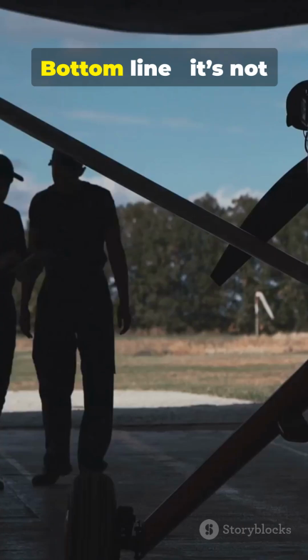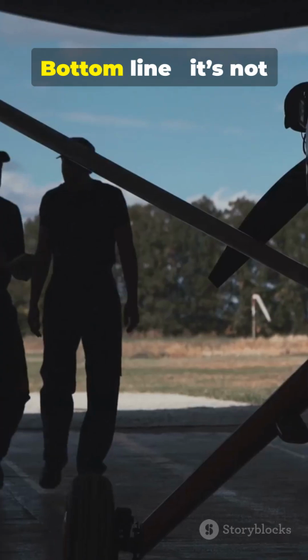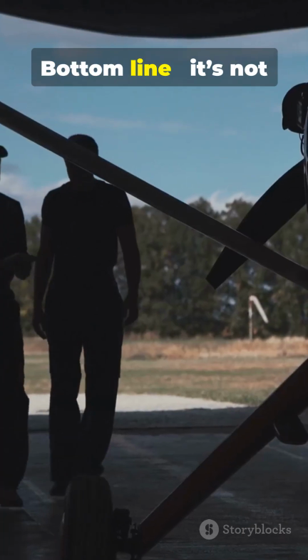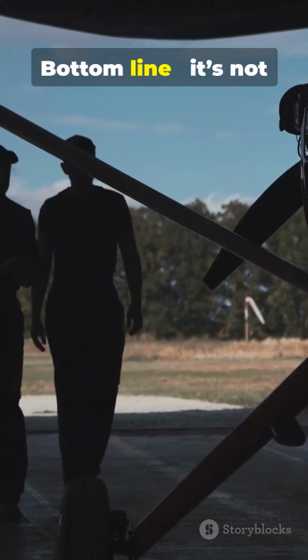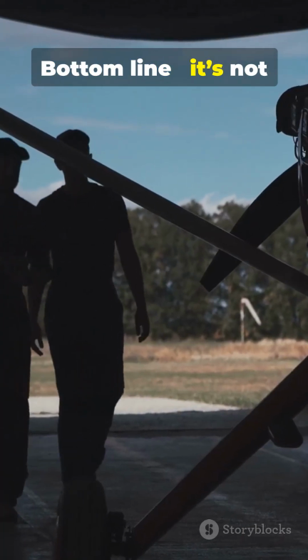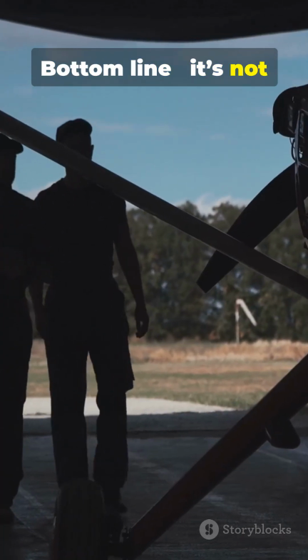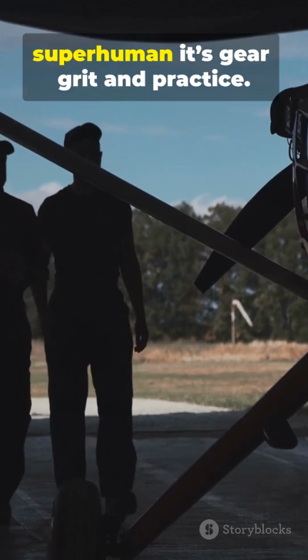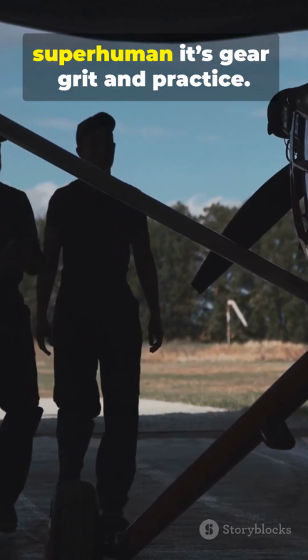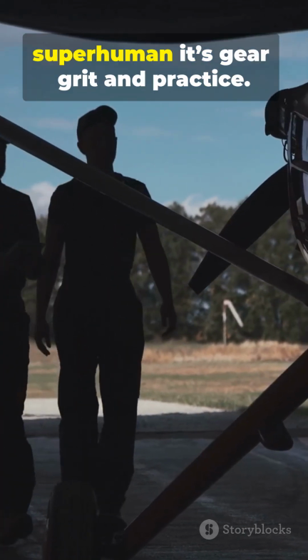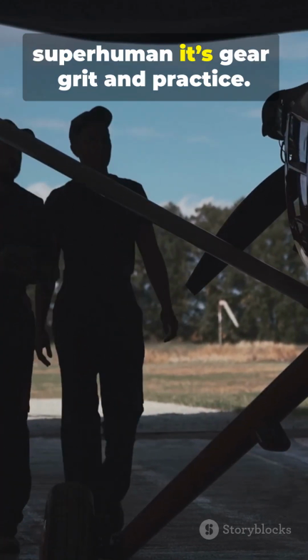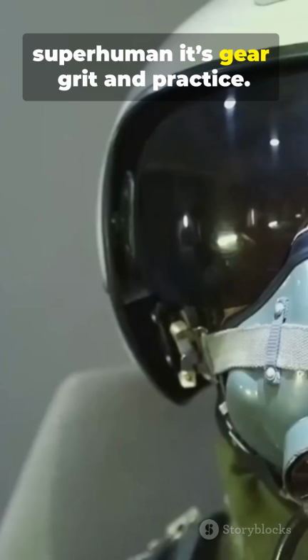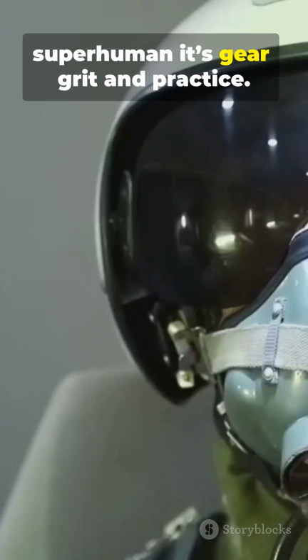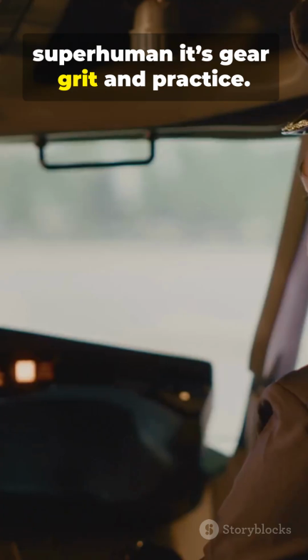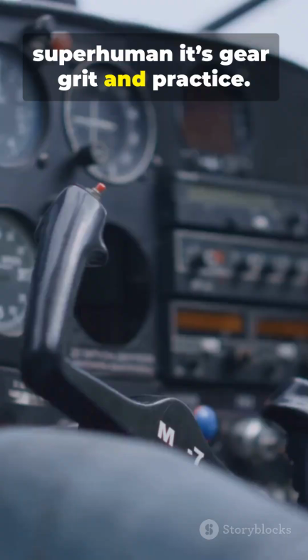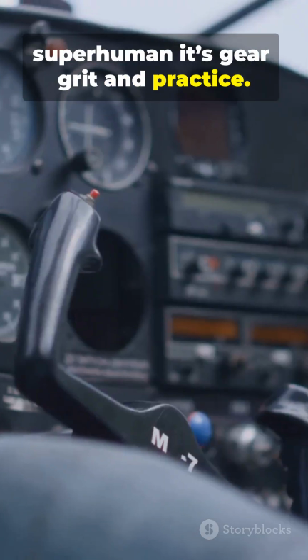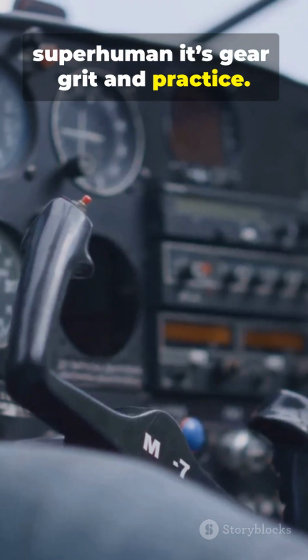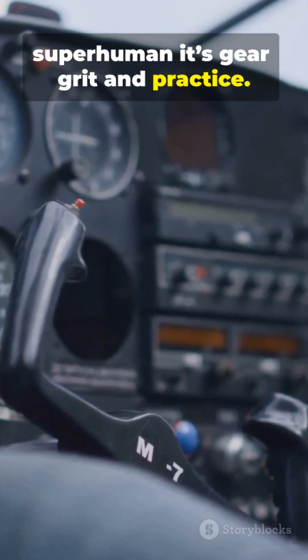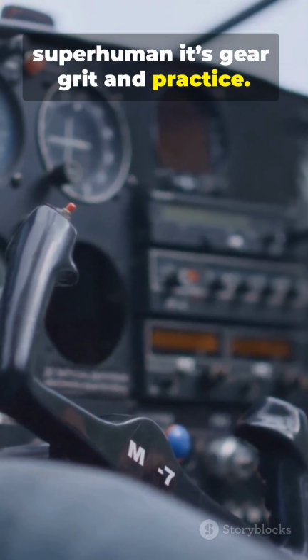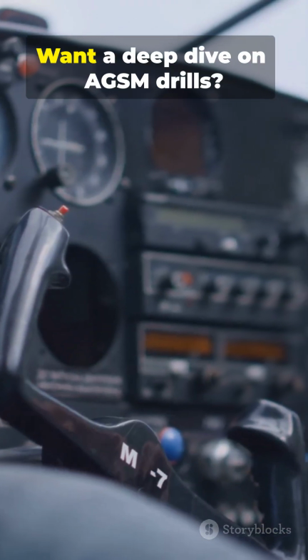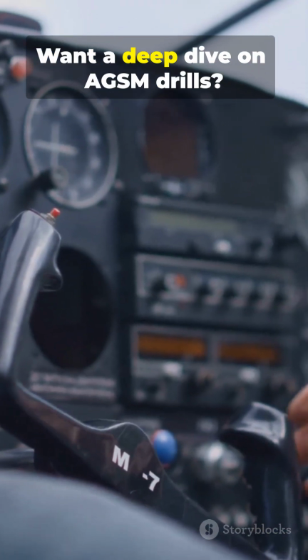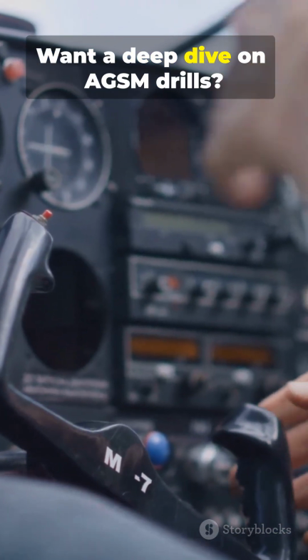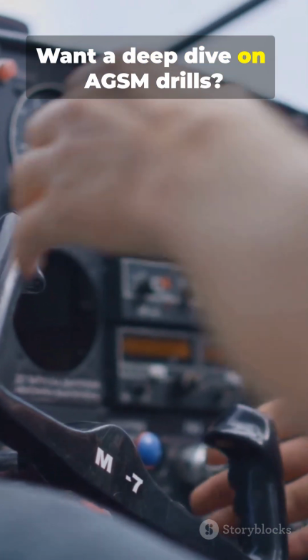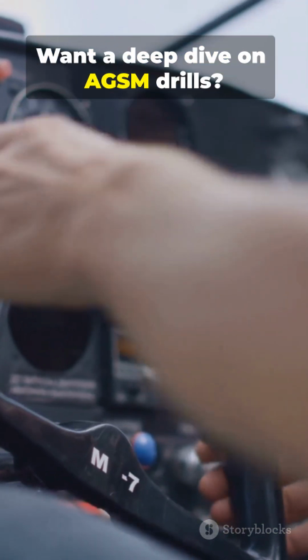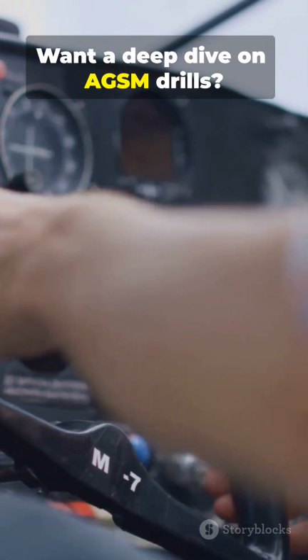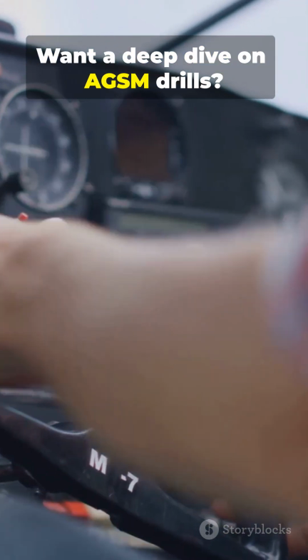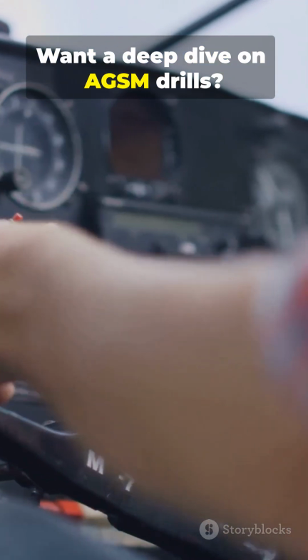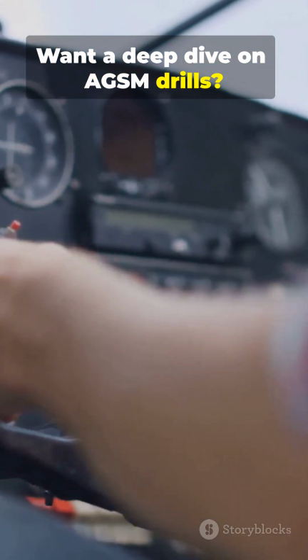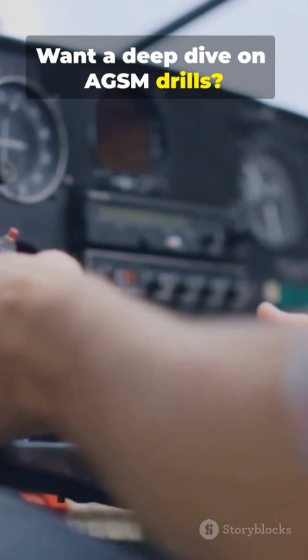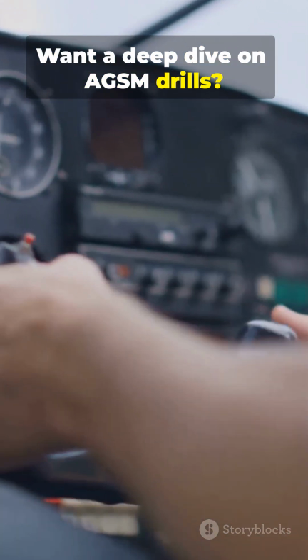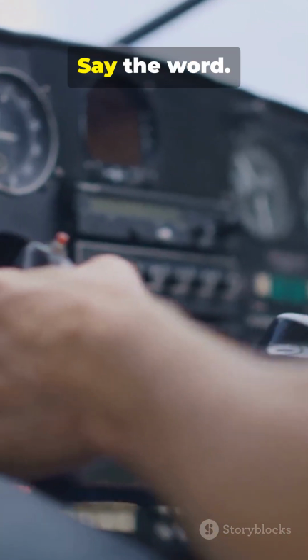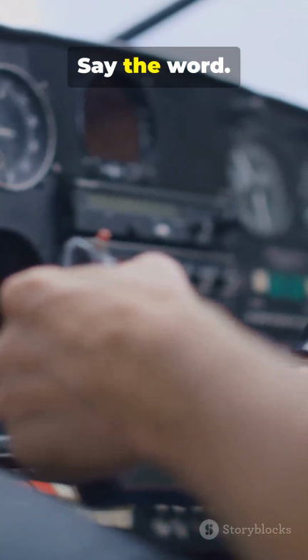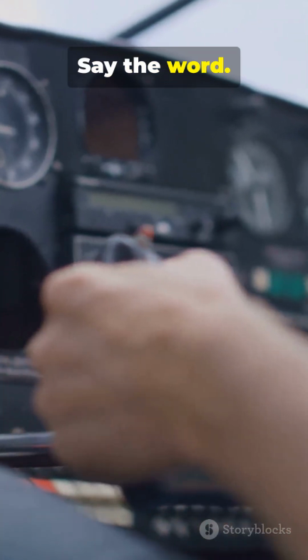Bottom line: it's not superhuman — it's gear, grit, and practice. Want a deep dive on AGSM drills? Say the word.